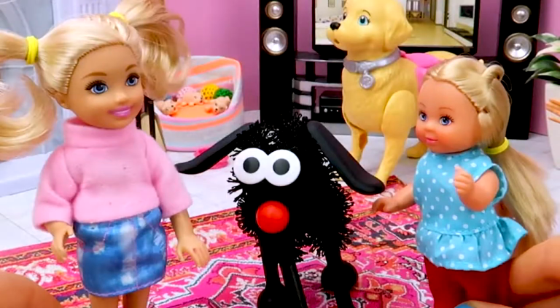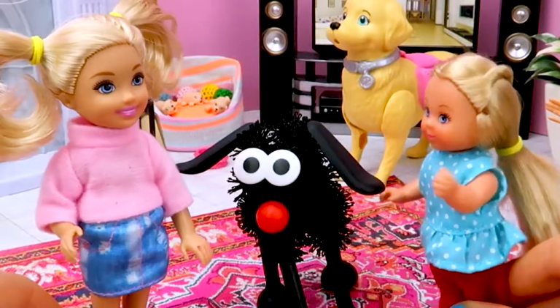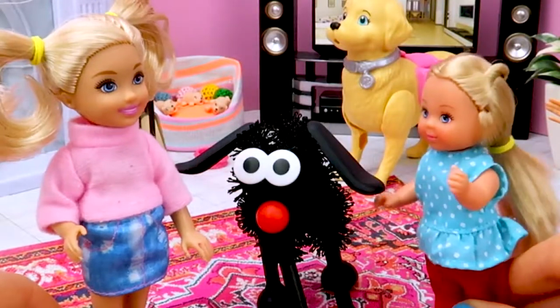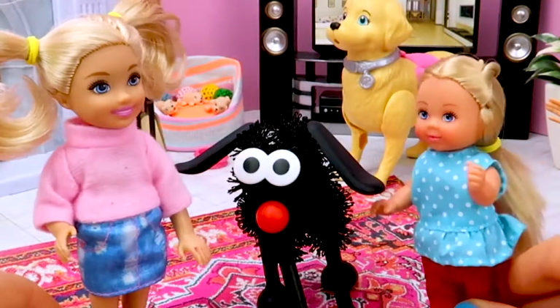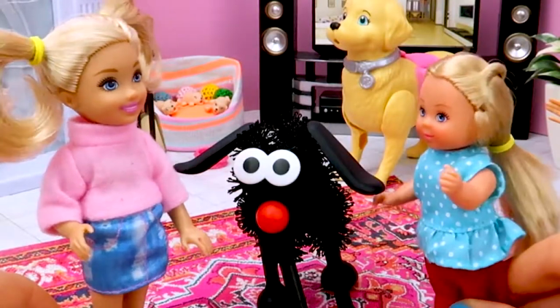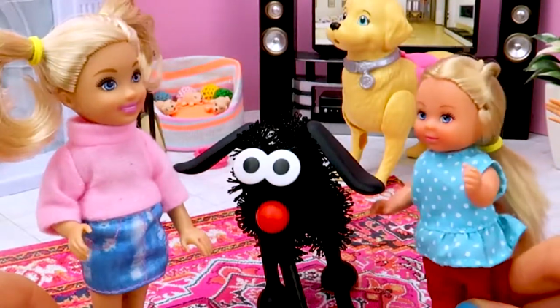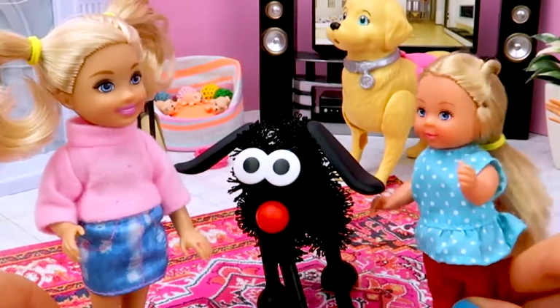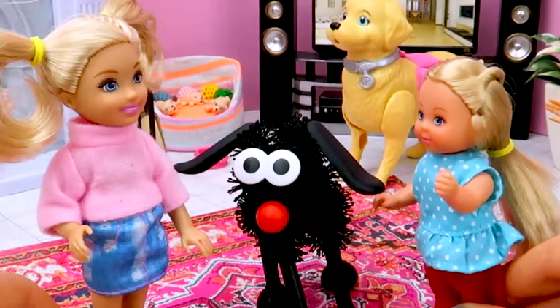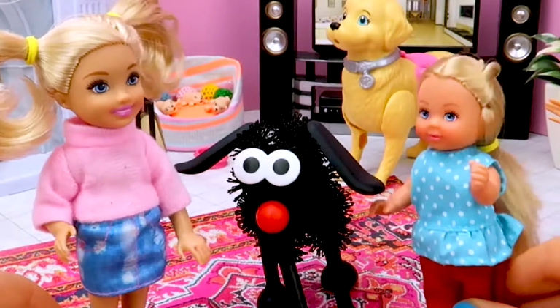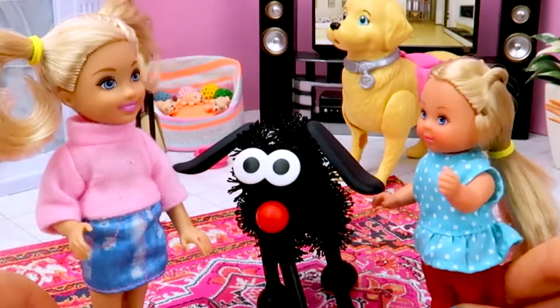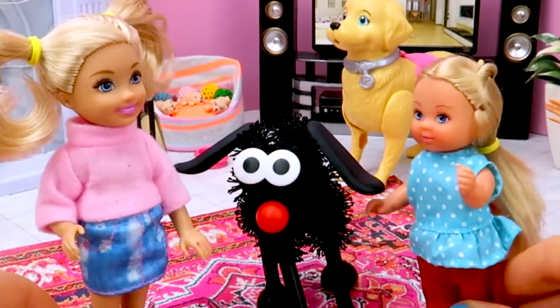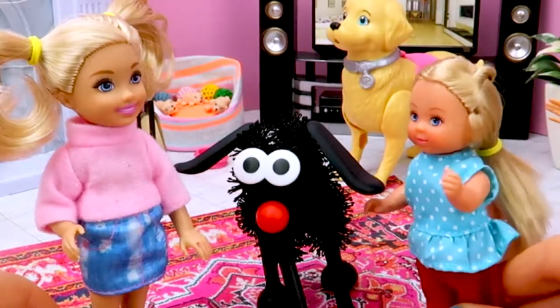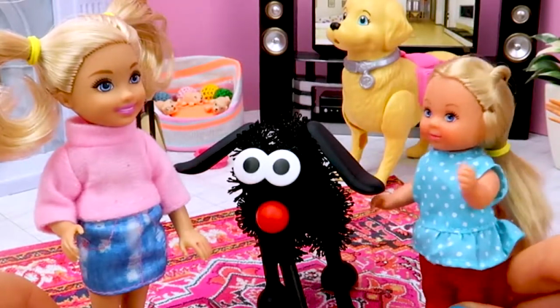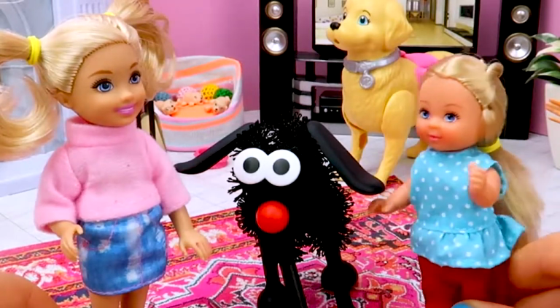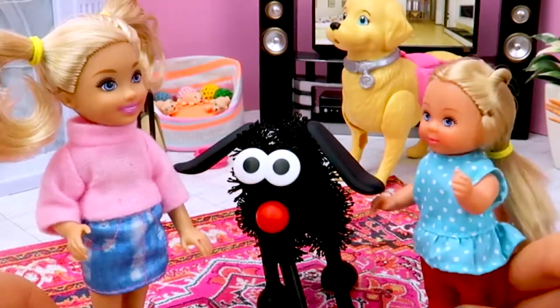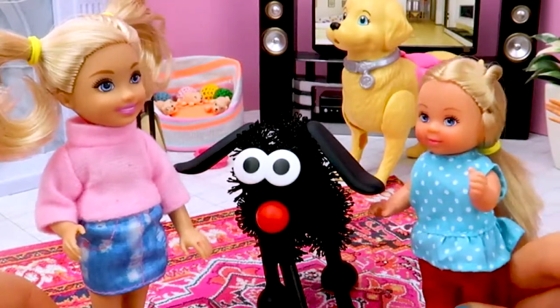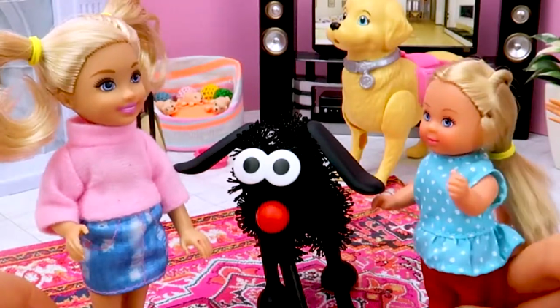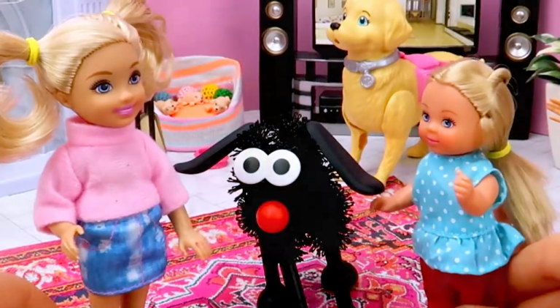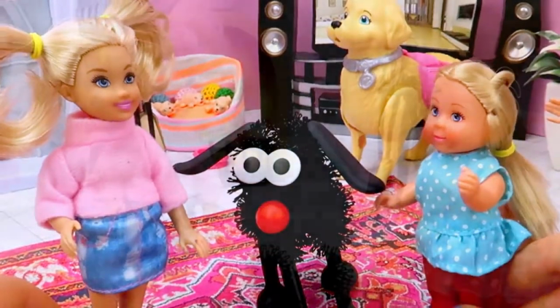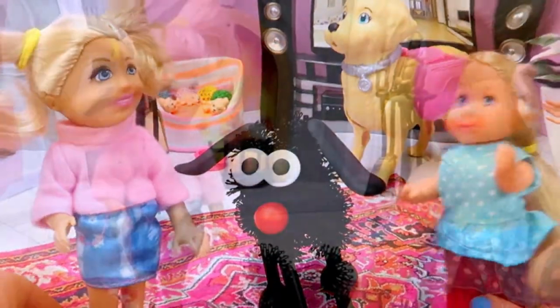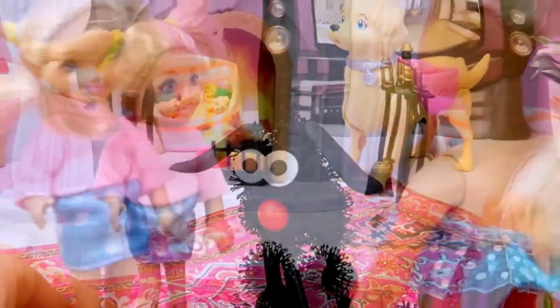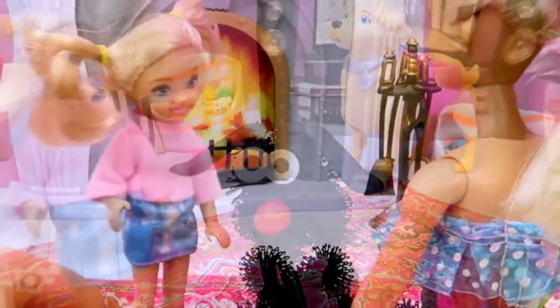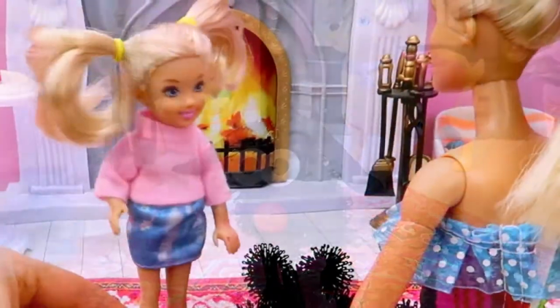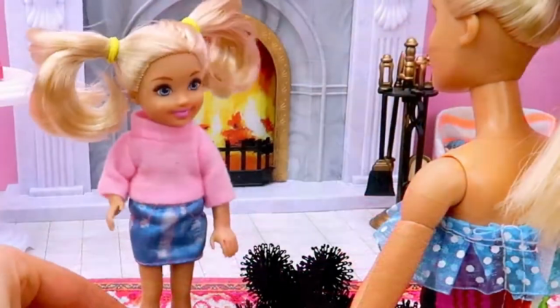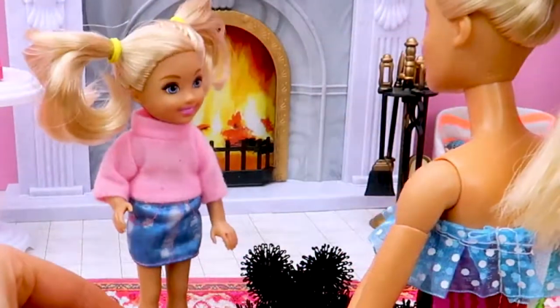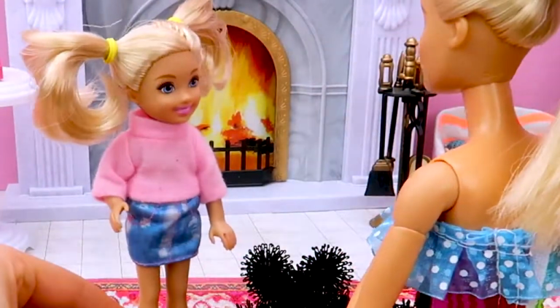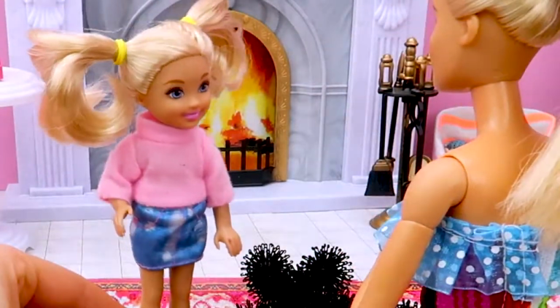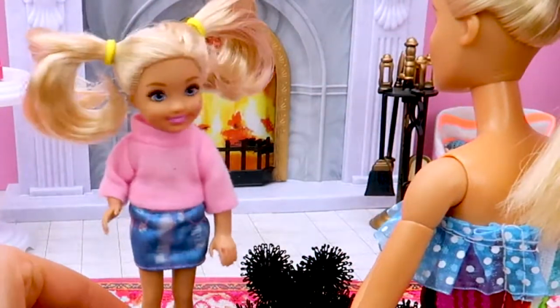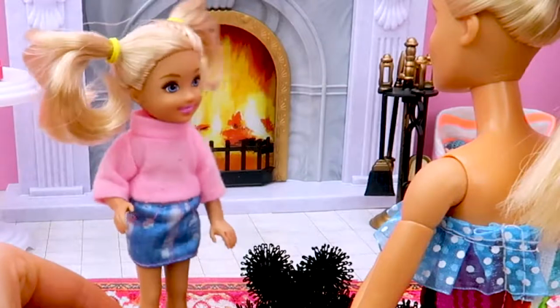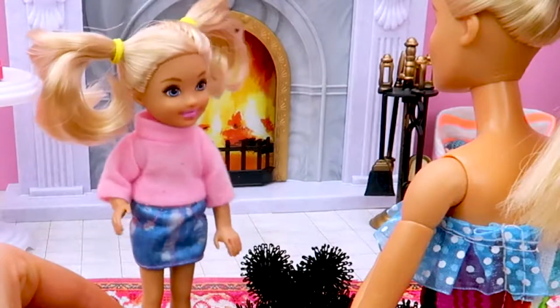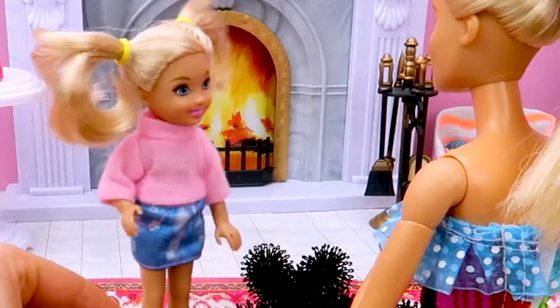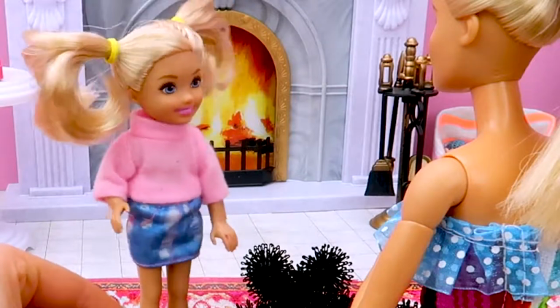Chelsea! Chelsea! Let's create a new animal. Now, Barbie, let's meet Kitty!